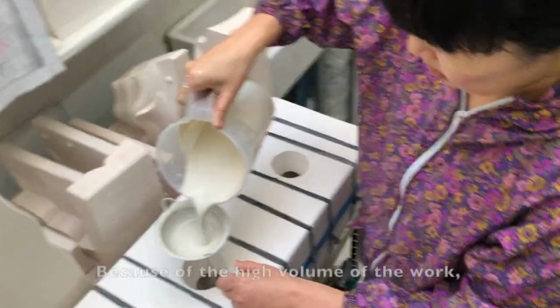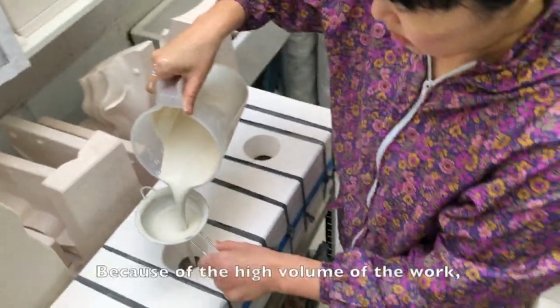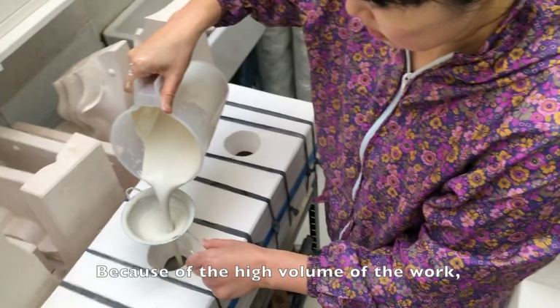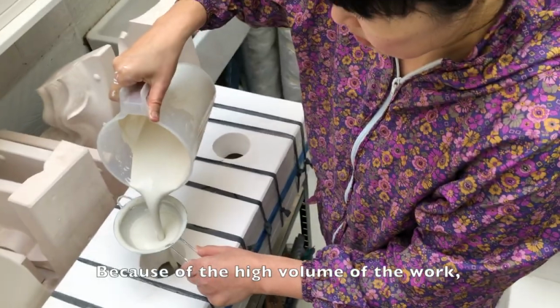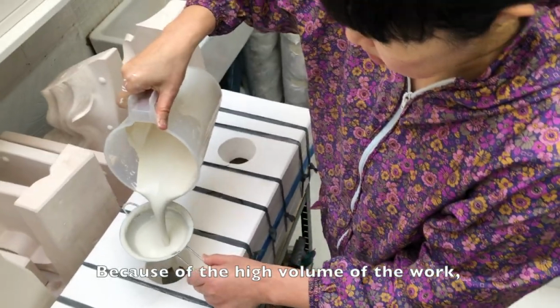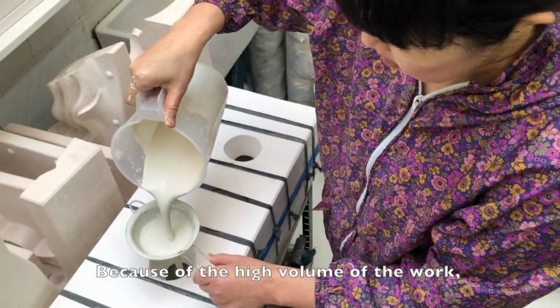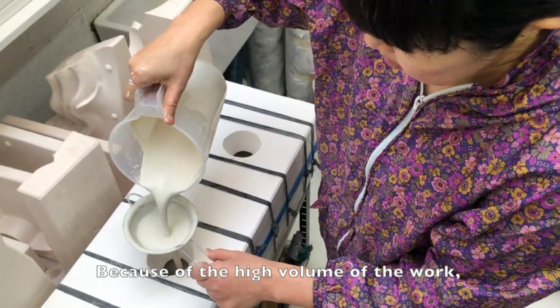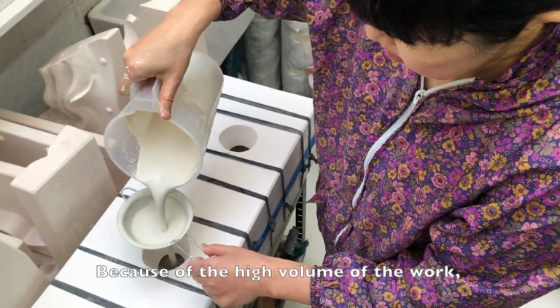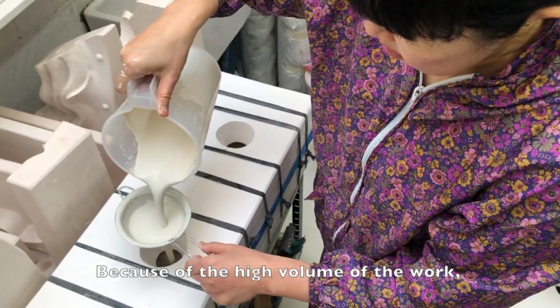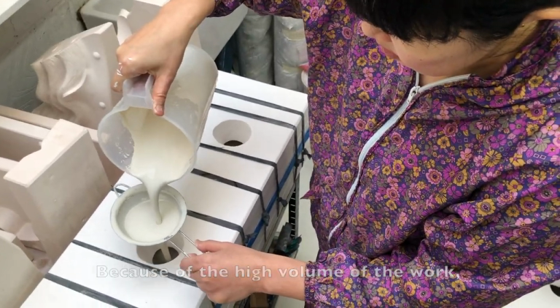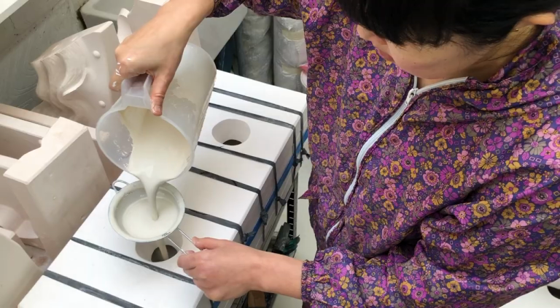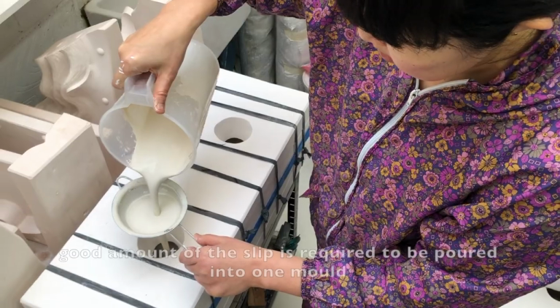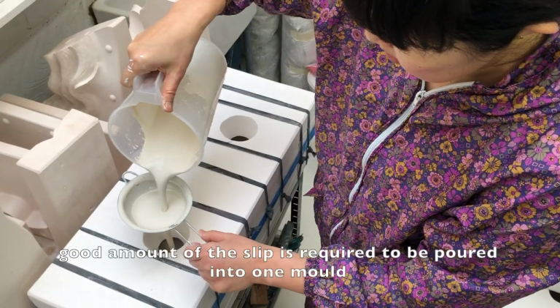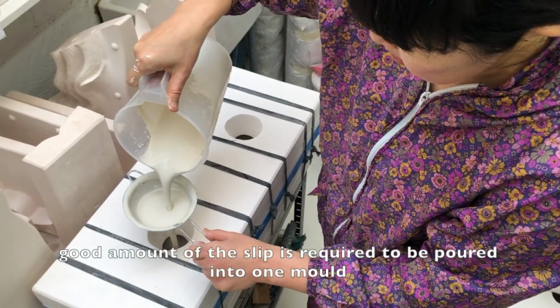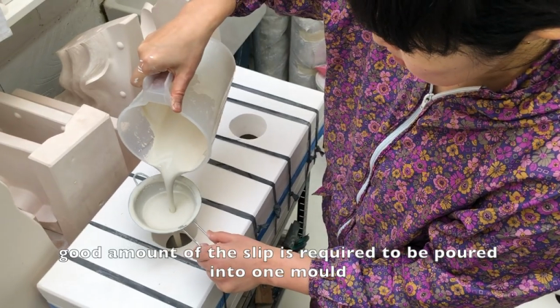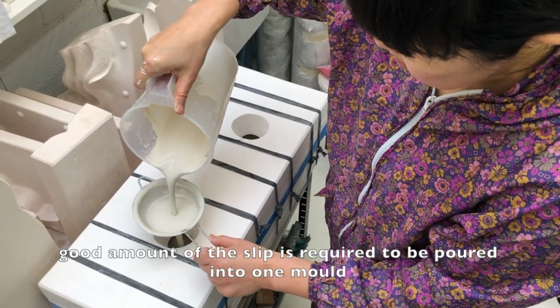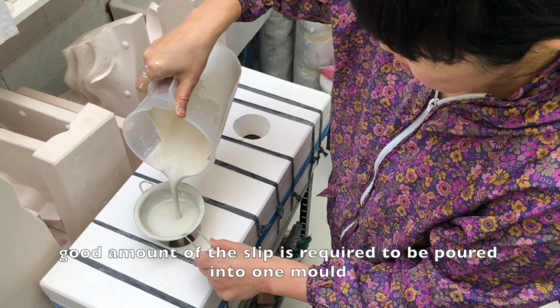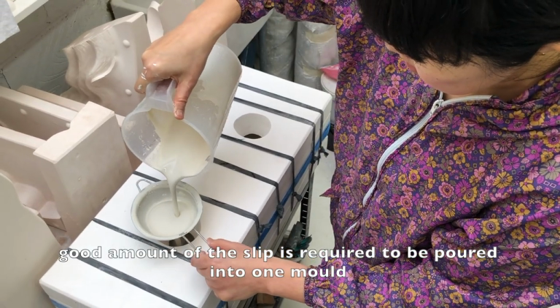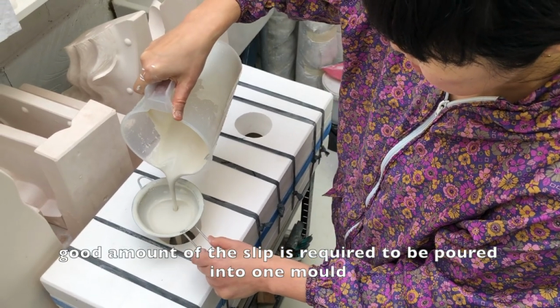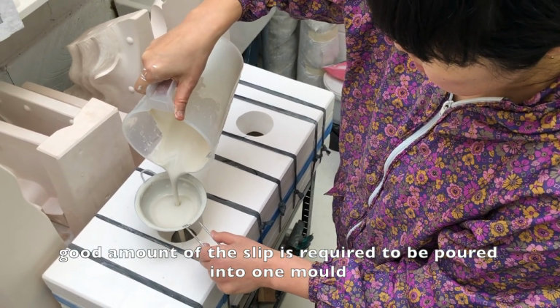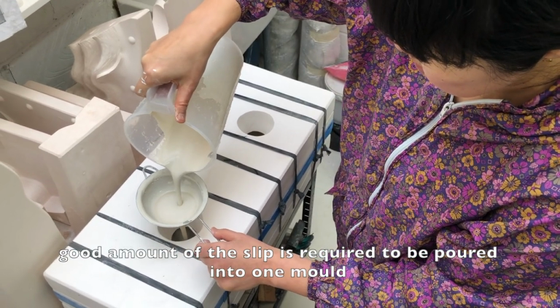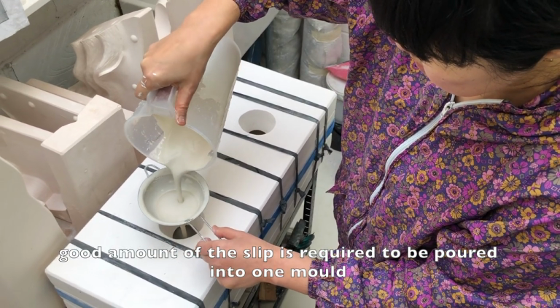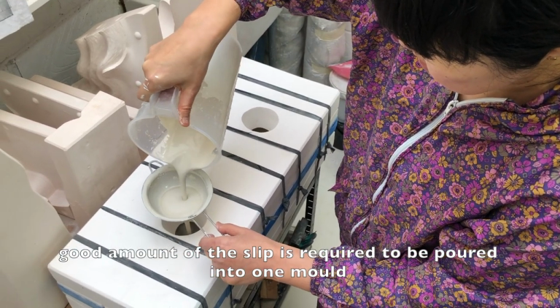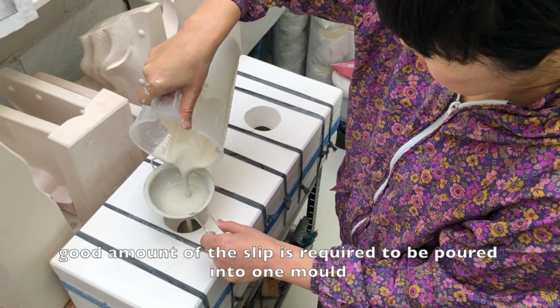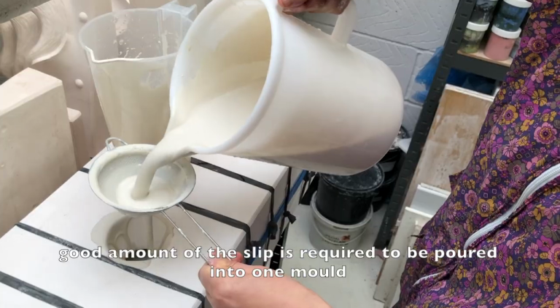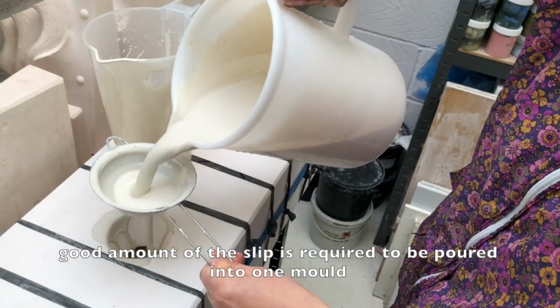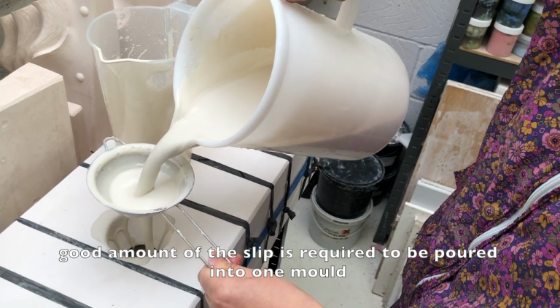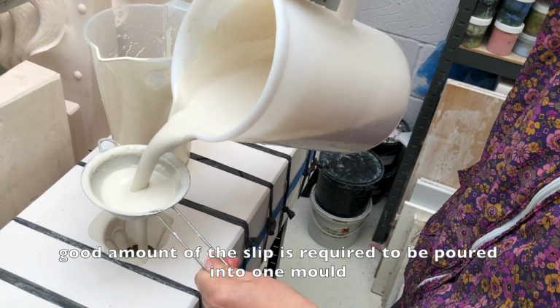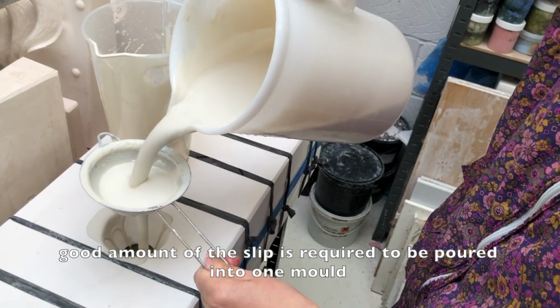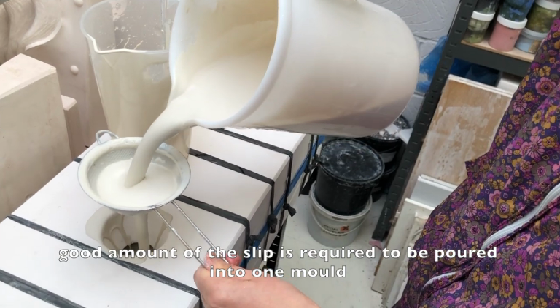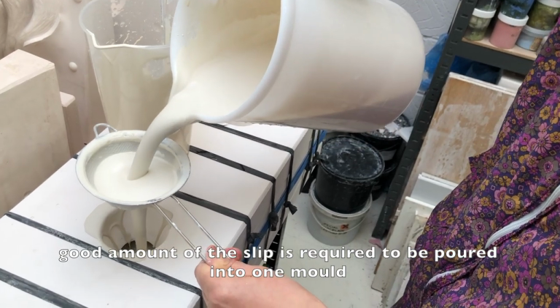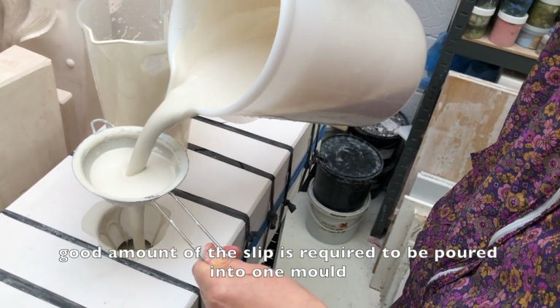Because of the high volume of the work, a good amount of slip is required to be poured into the work.